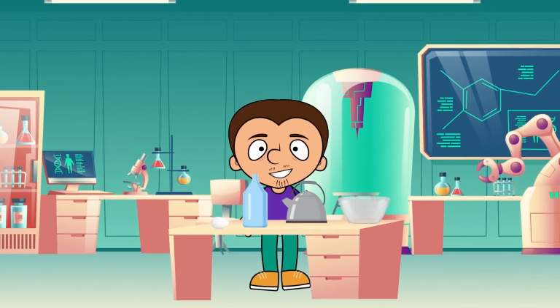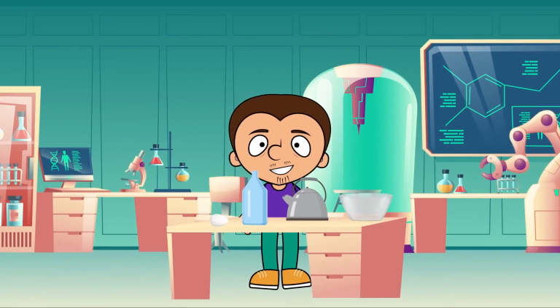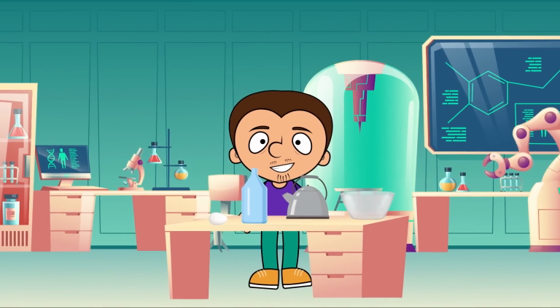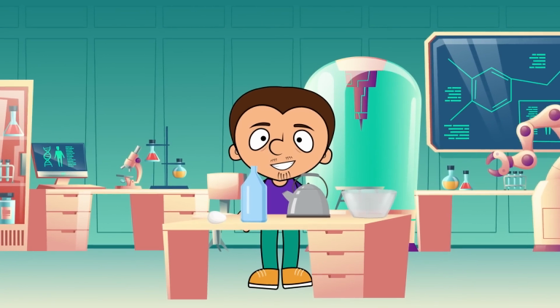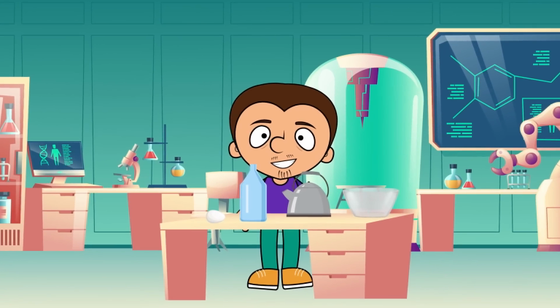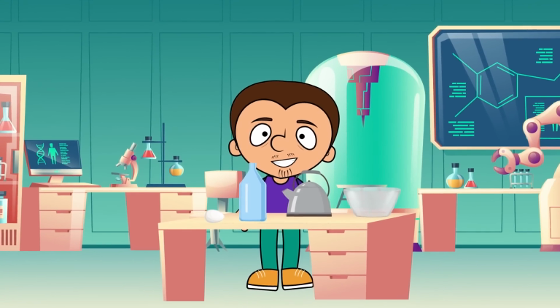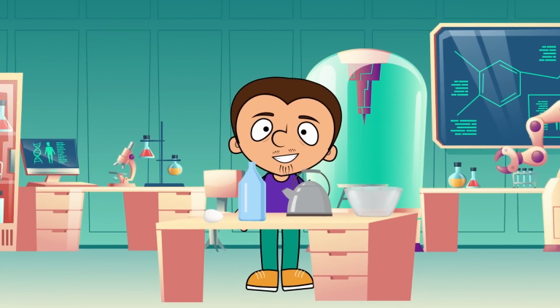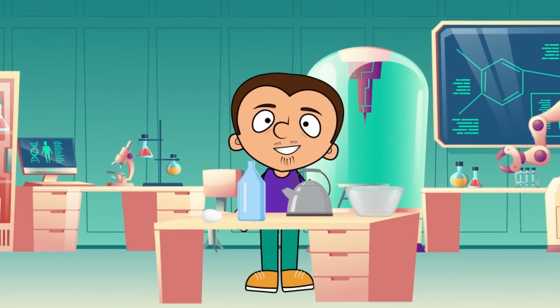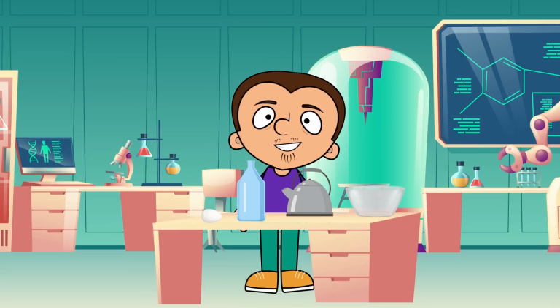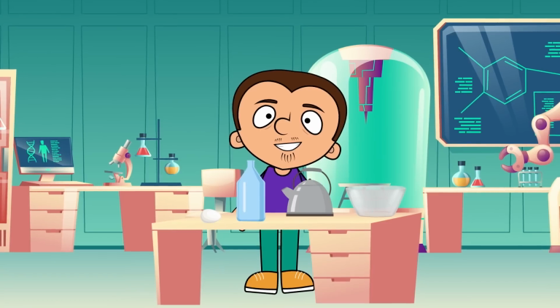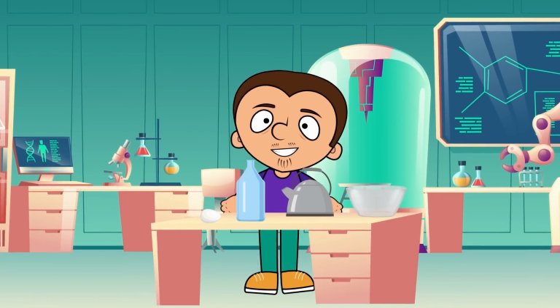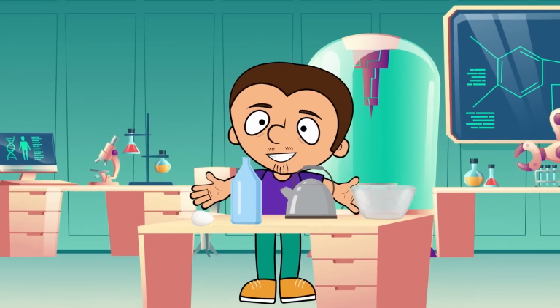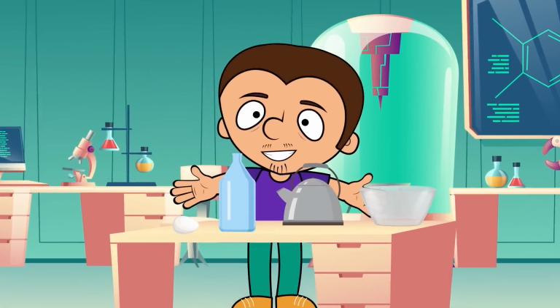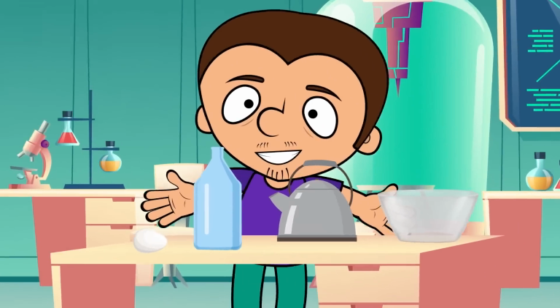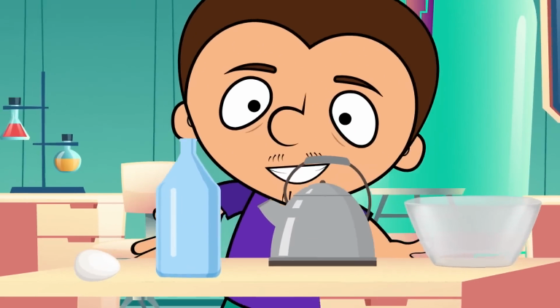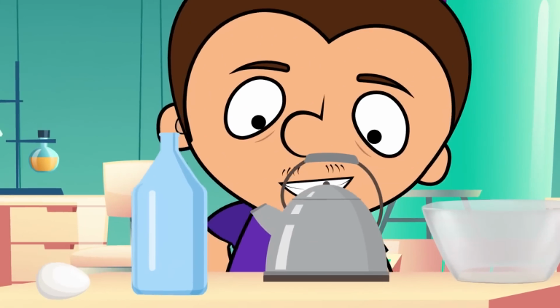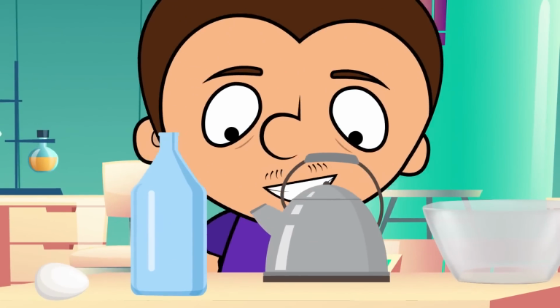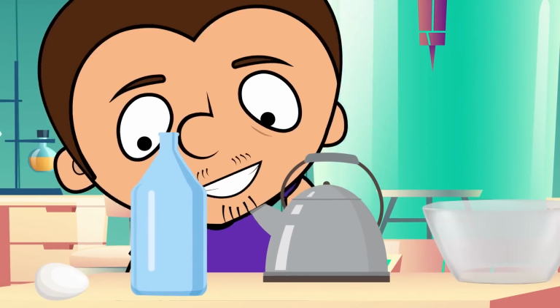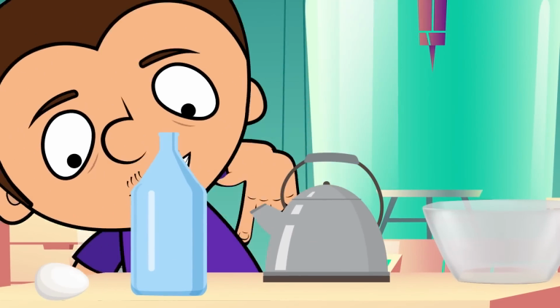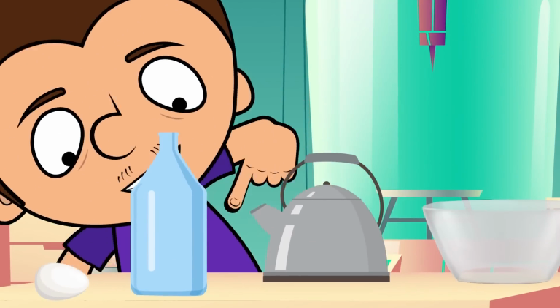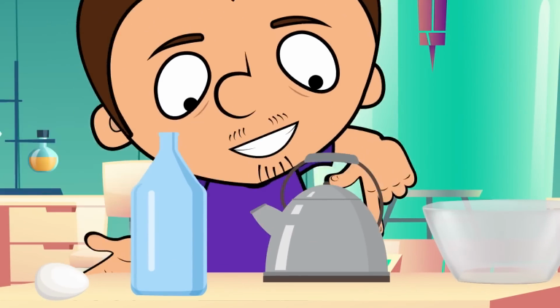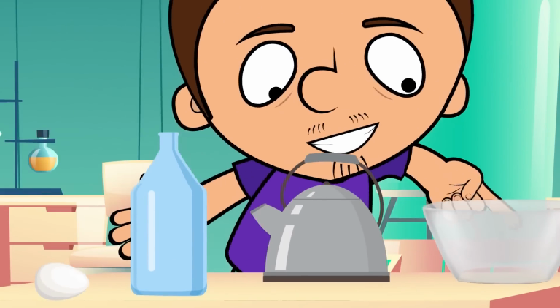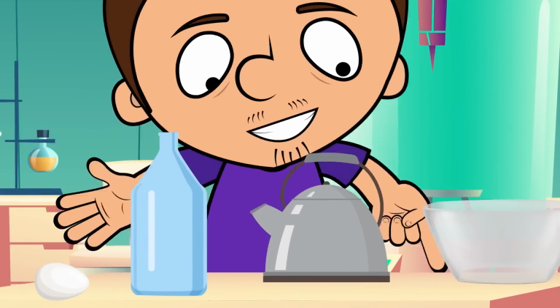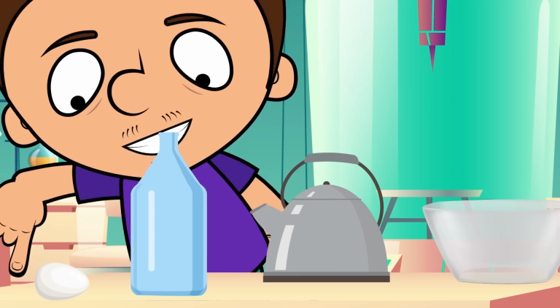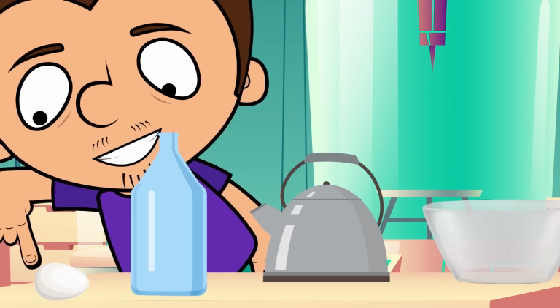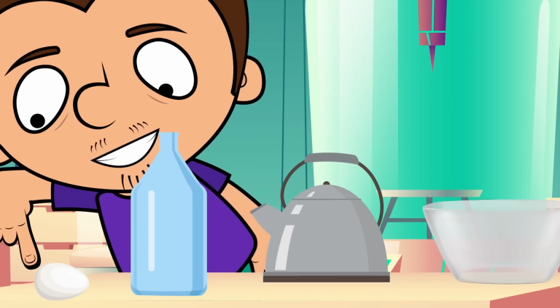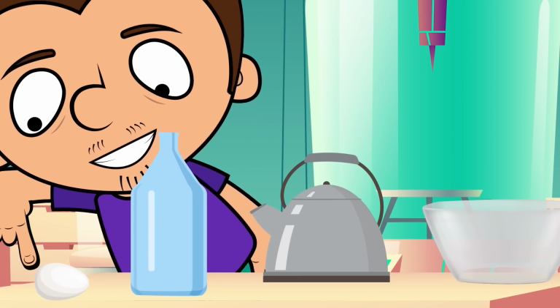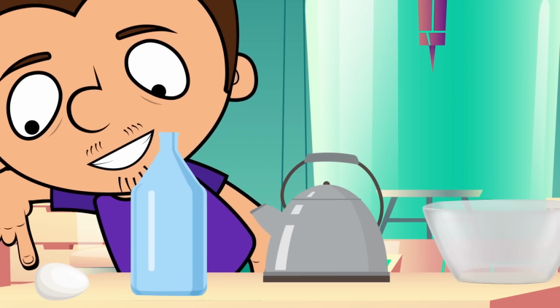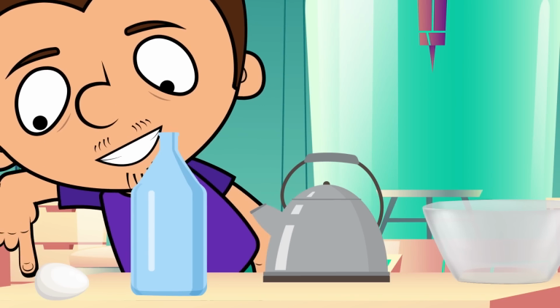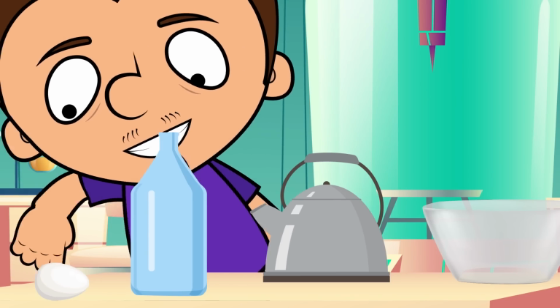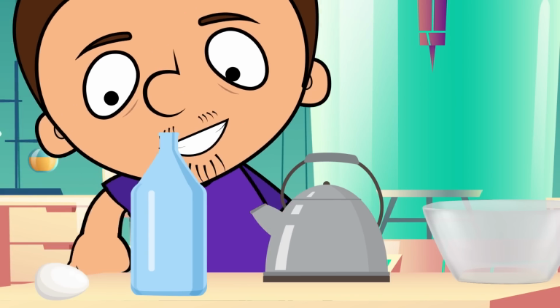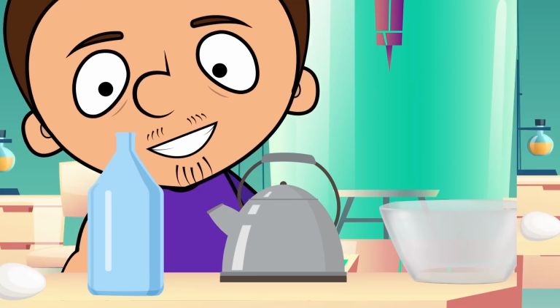For our first experiment, we are going to need hot water, a bottle, a bowl and a peeled egg.